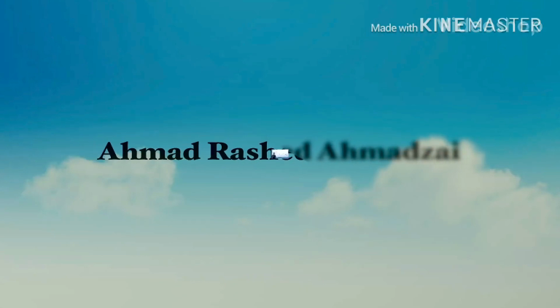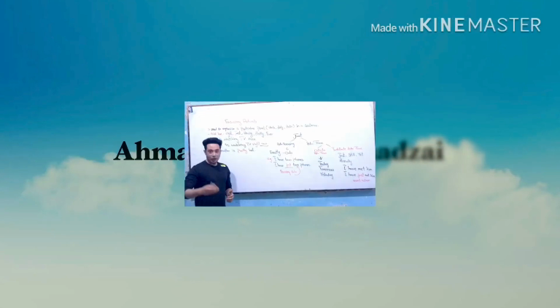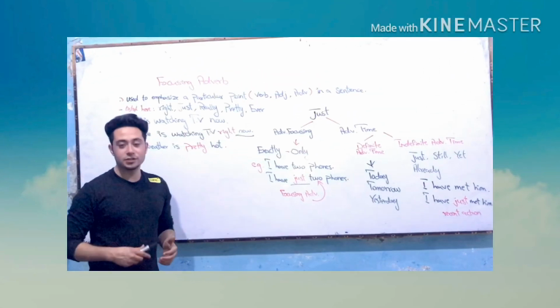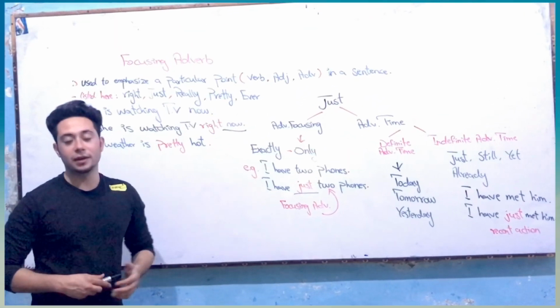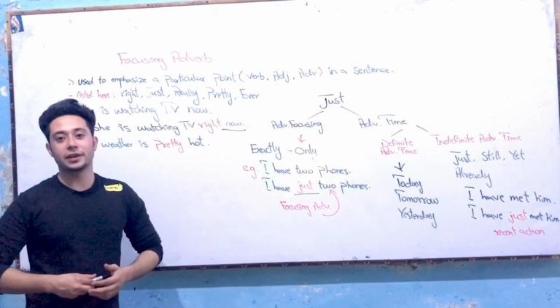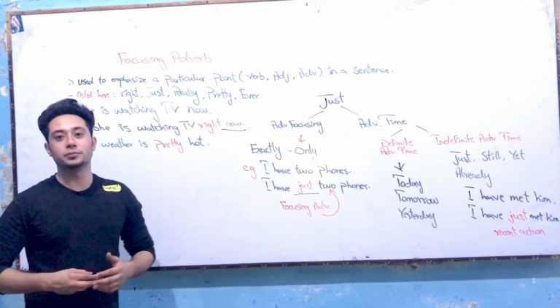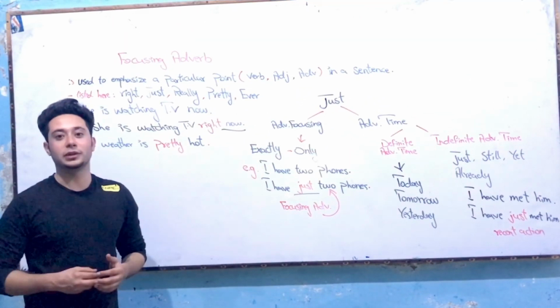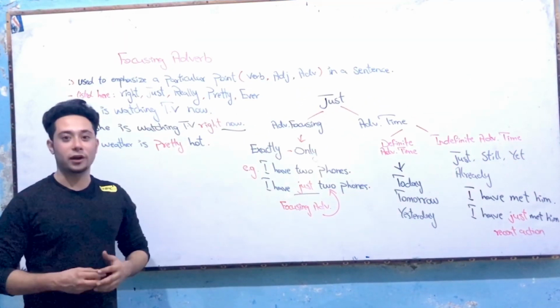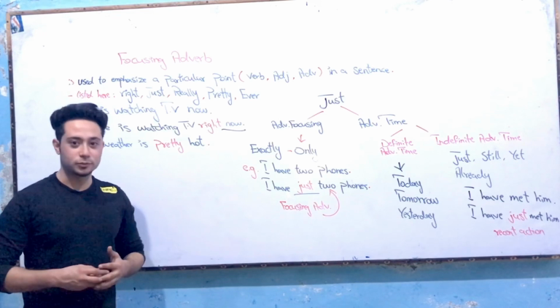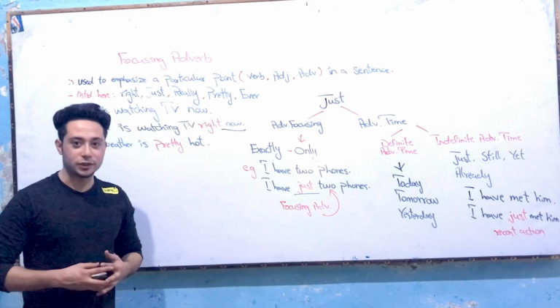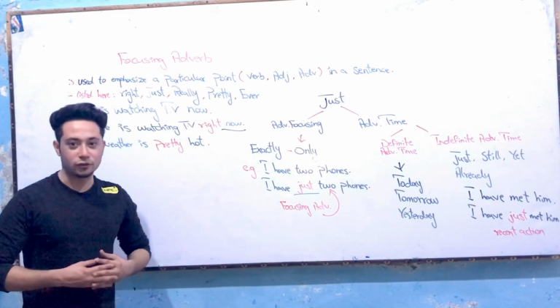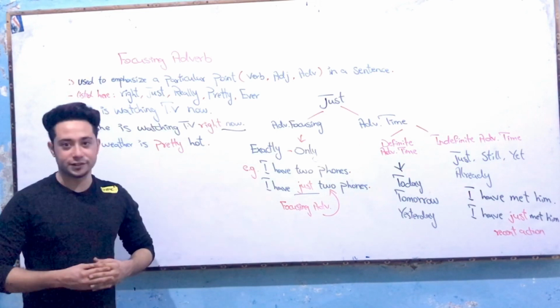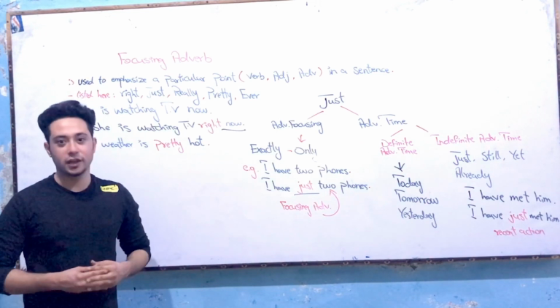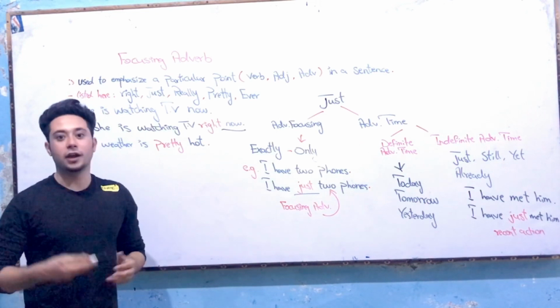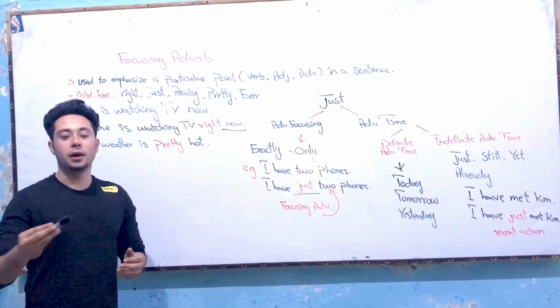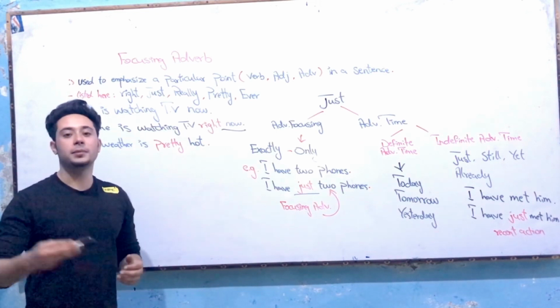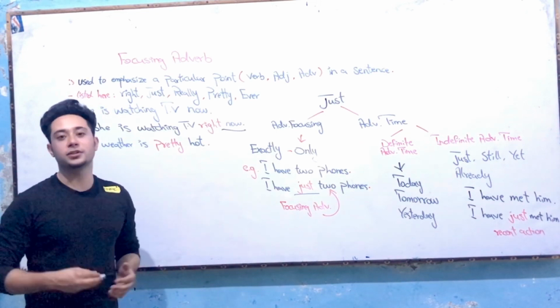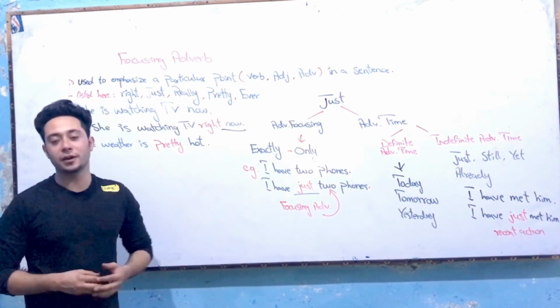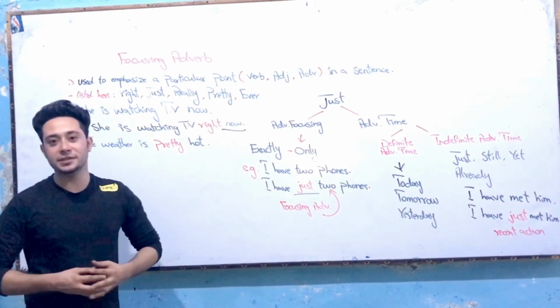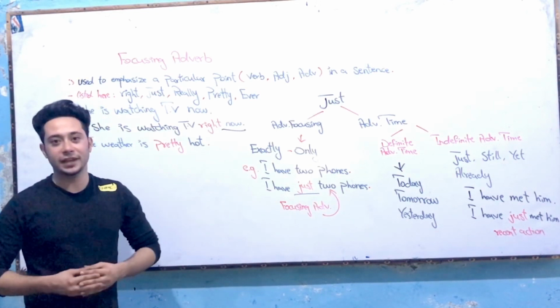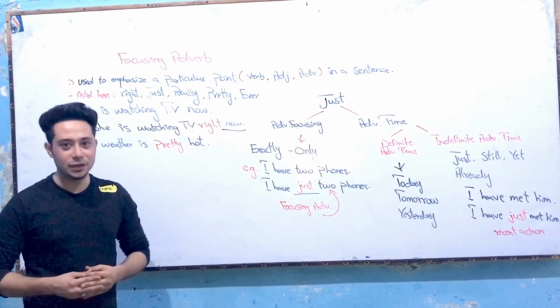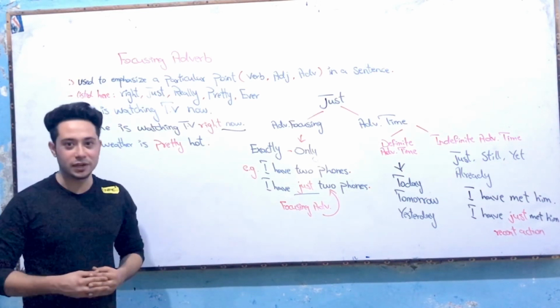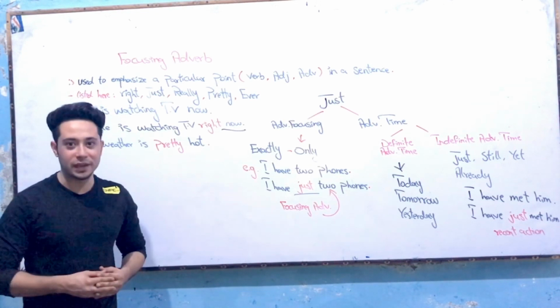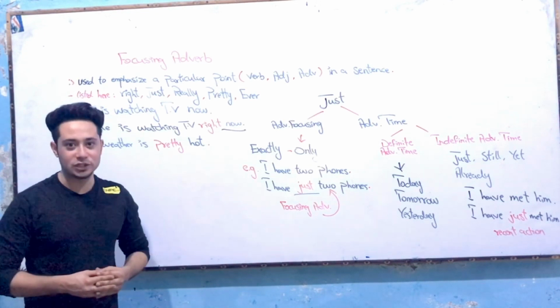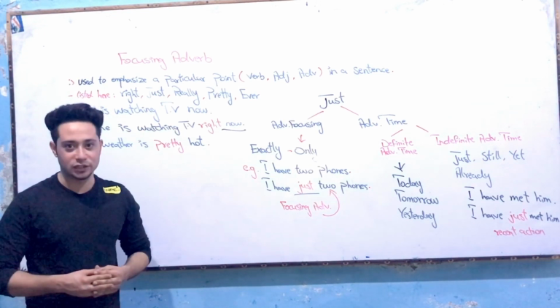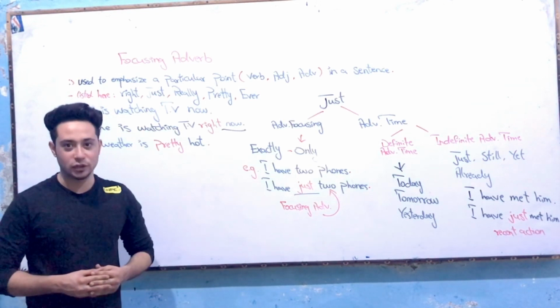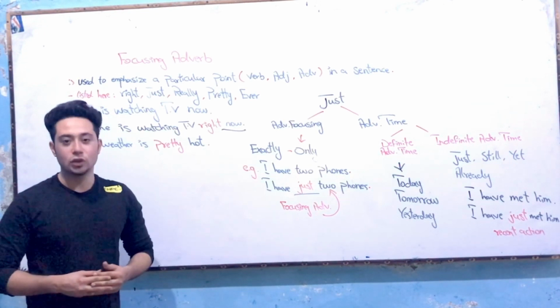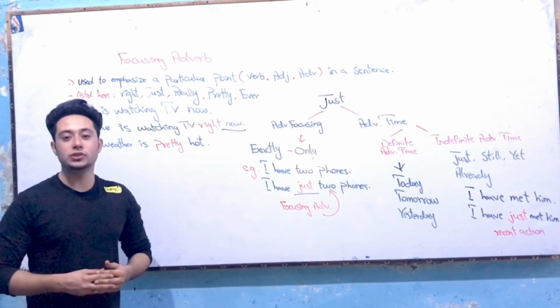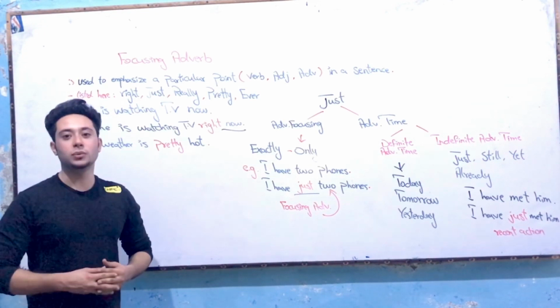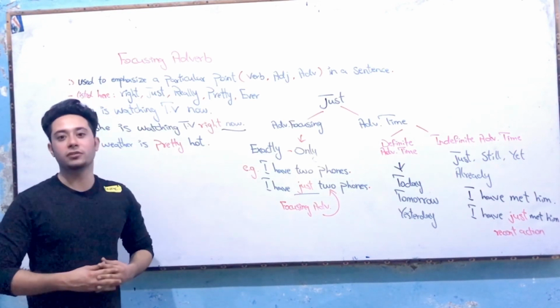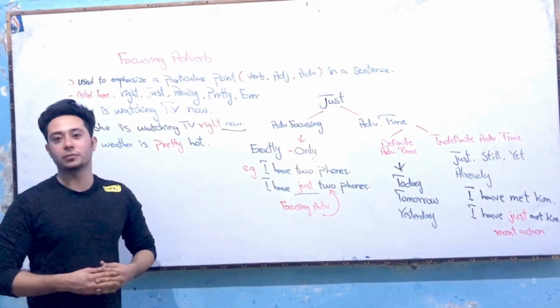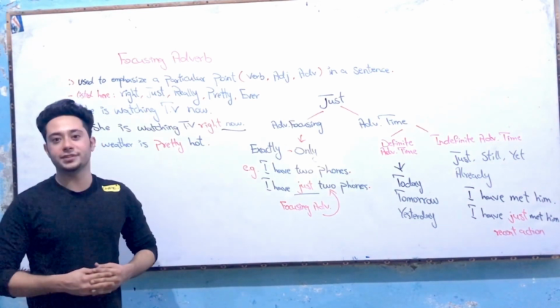Hello, Assalamu alaikum! I am your host, my dear old friends. I am Ahmad Rashid Ahmad Zeyn, again with a new English lecture. We will talk early on my channel.